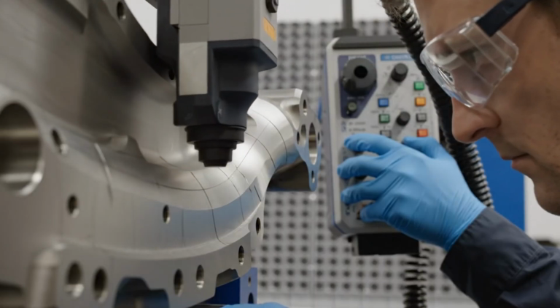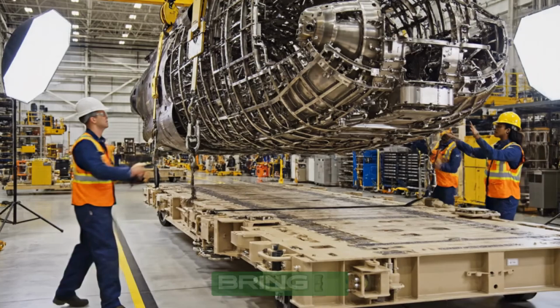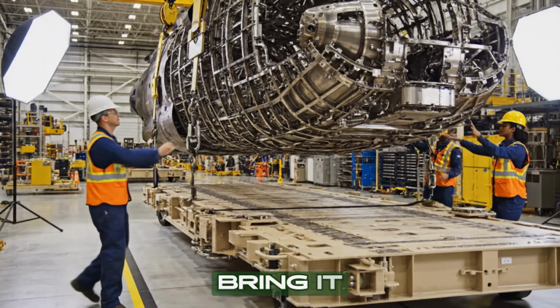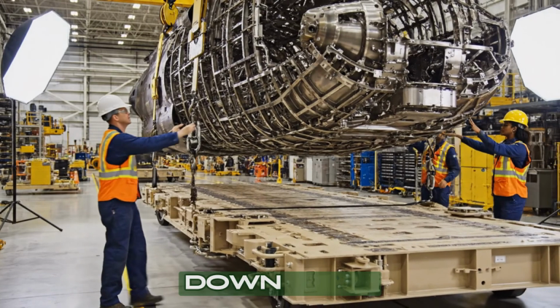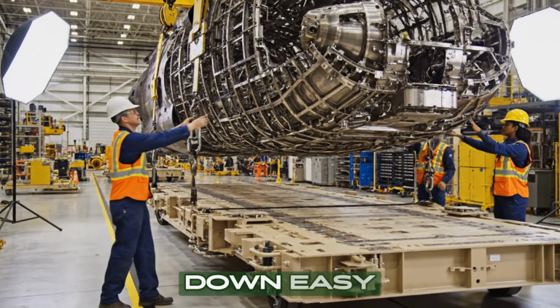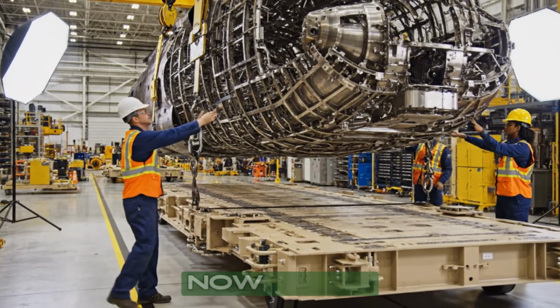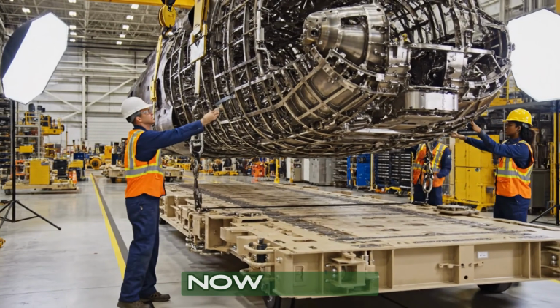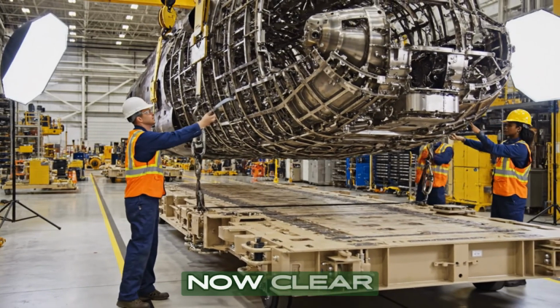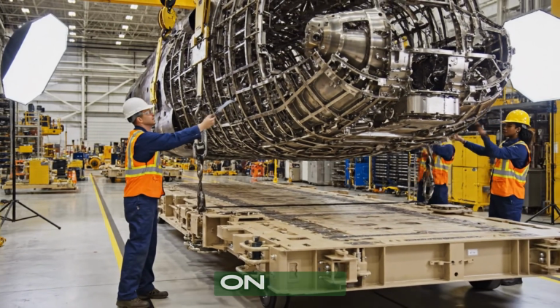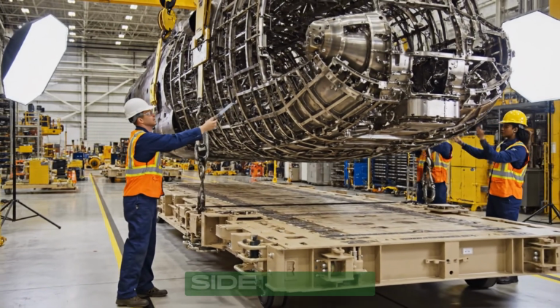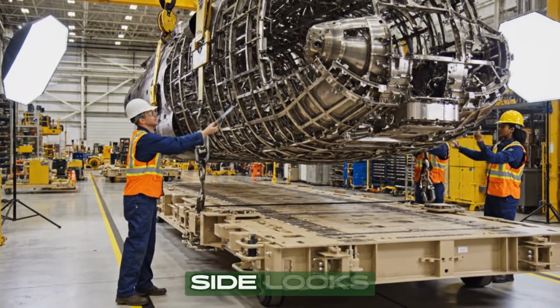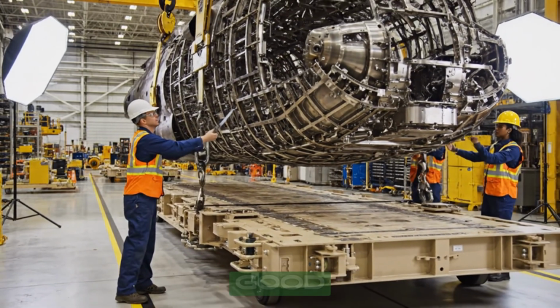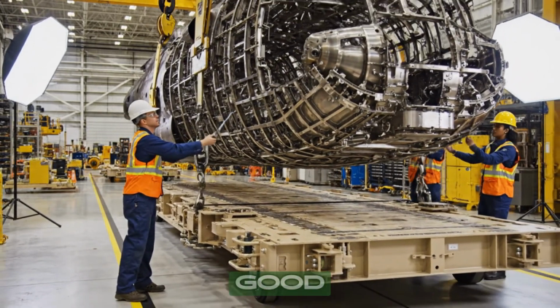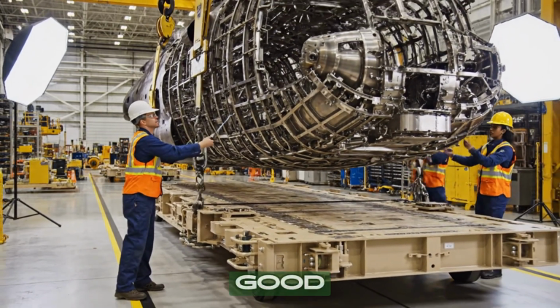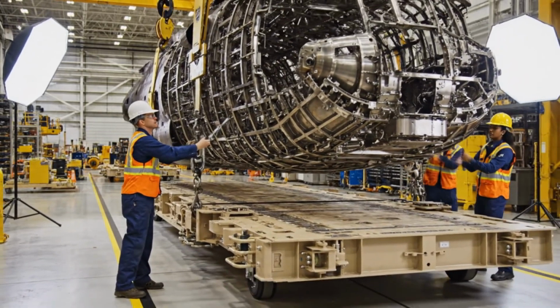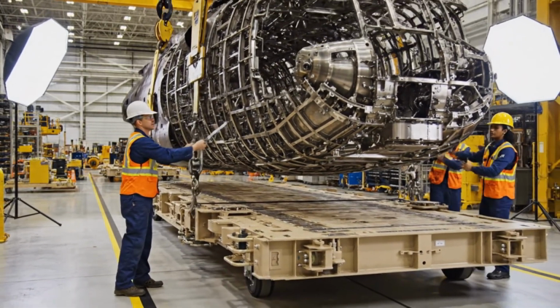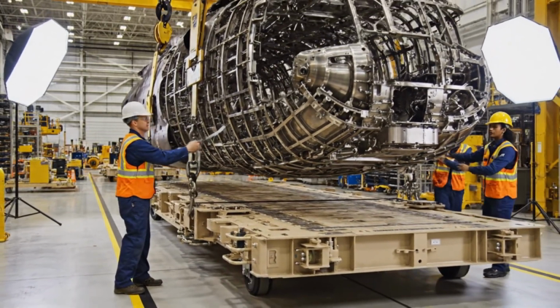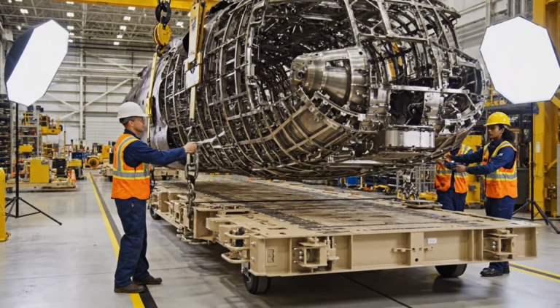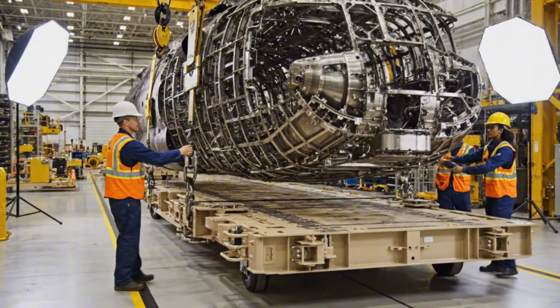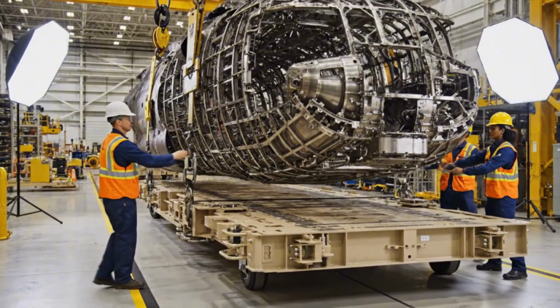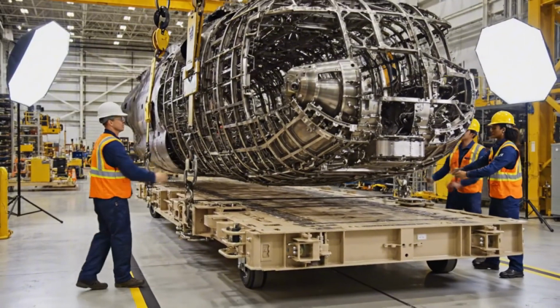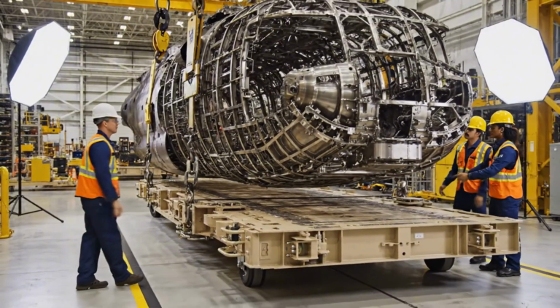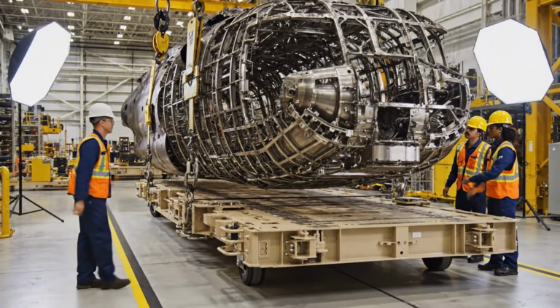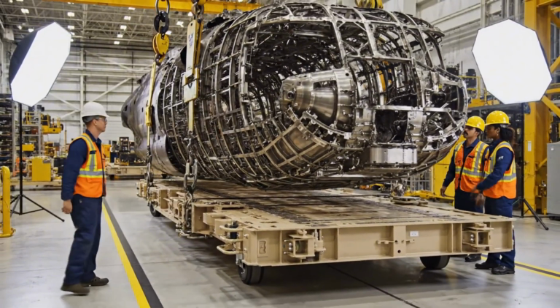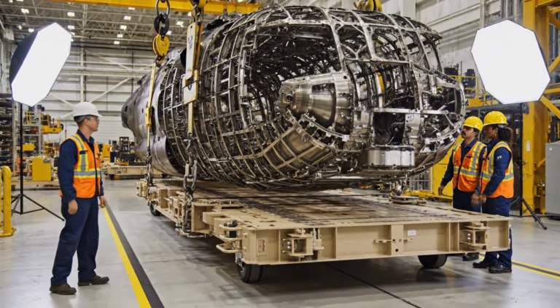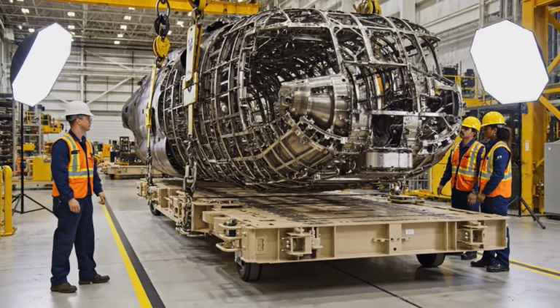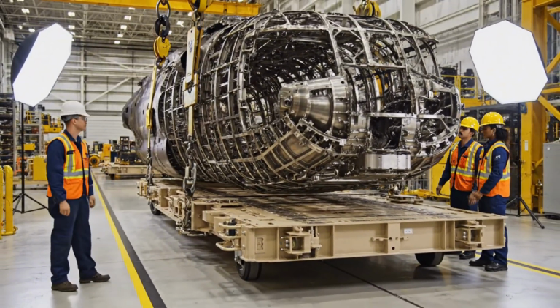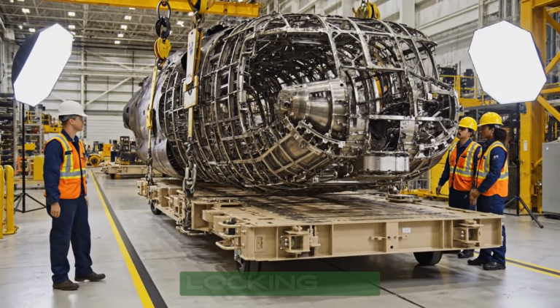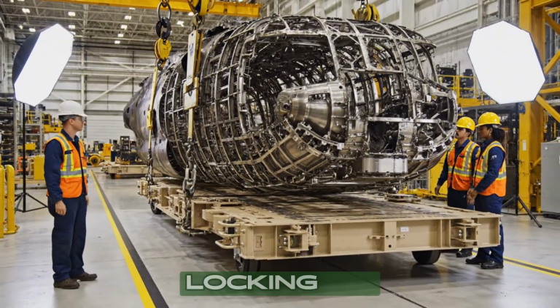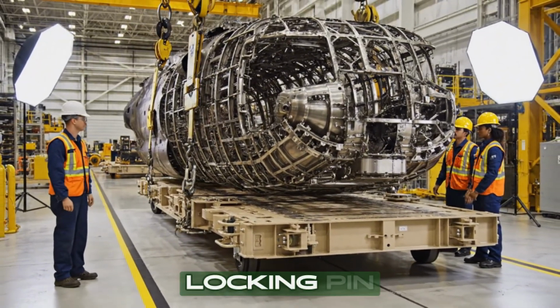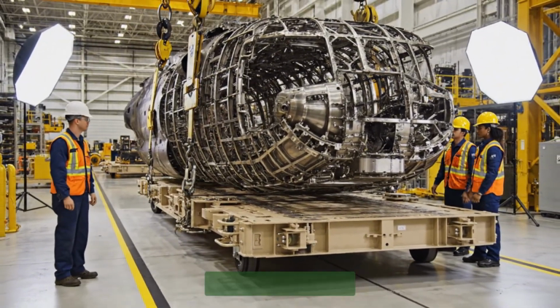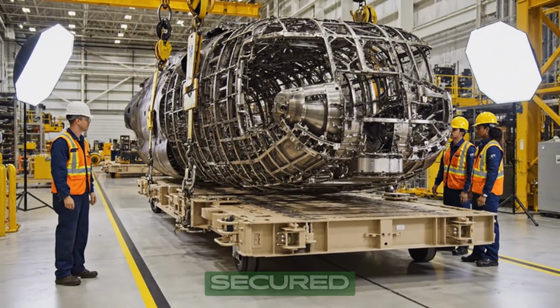Bring it down easy now. Clear on this side. Looks good. Locking pin secured.